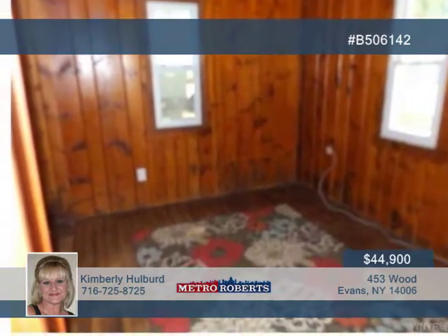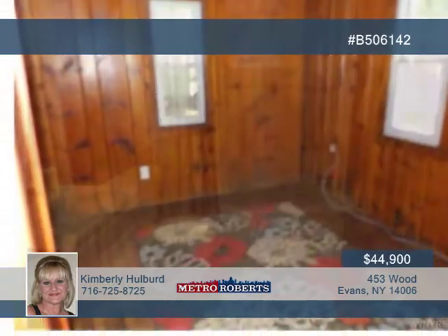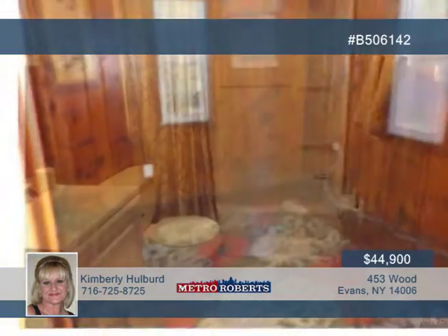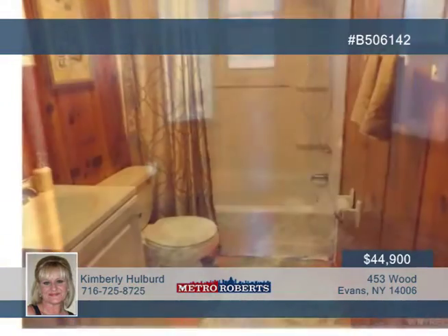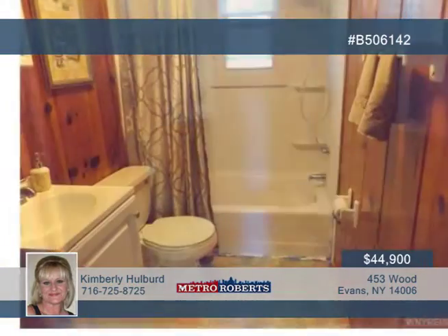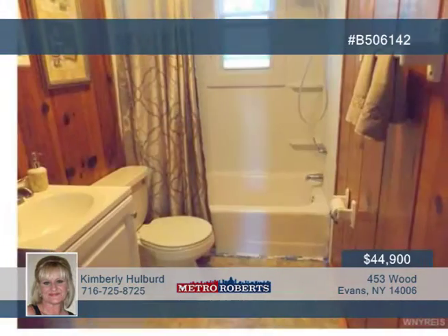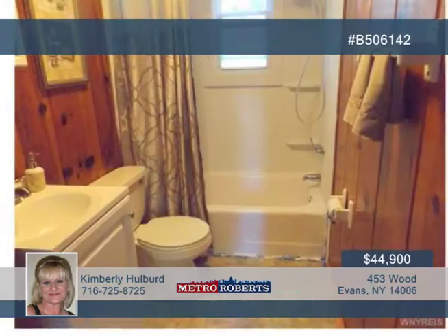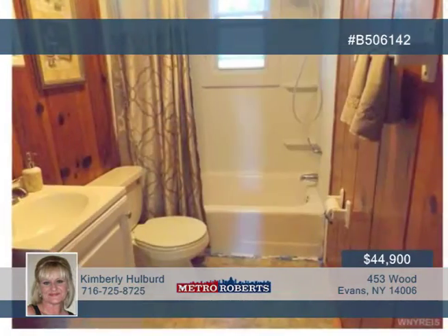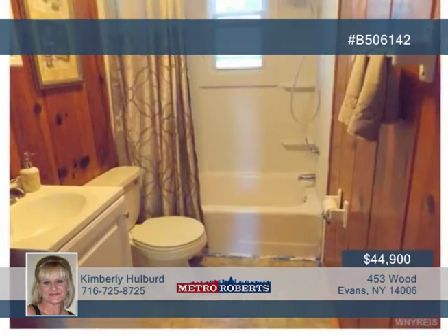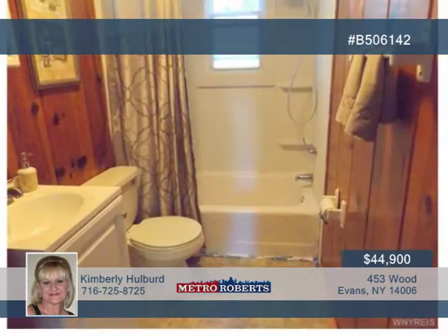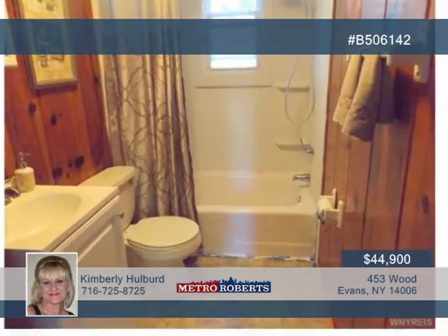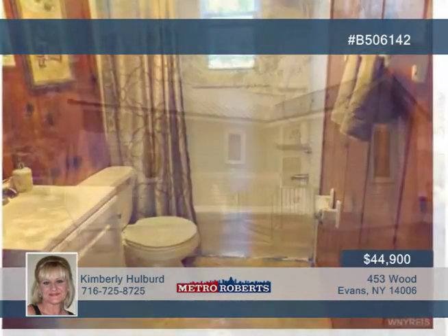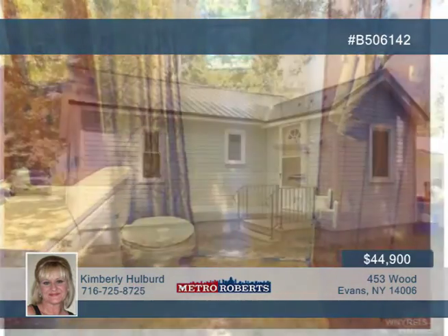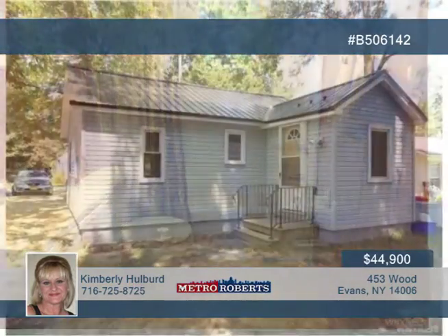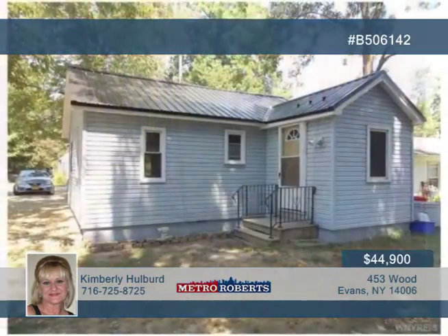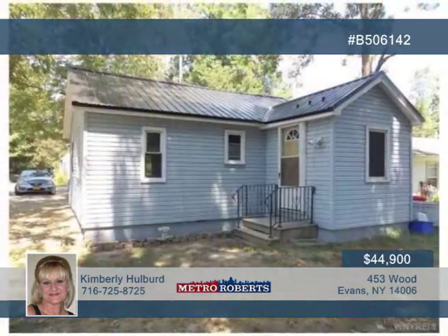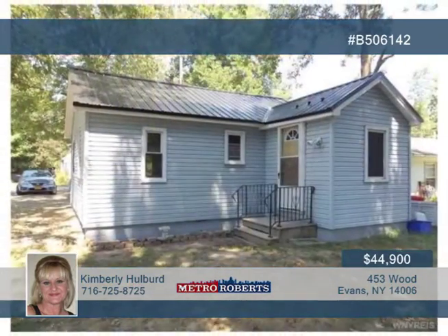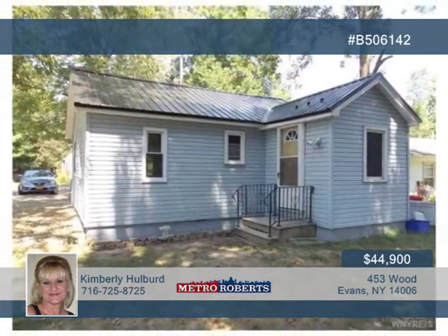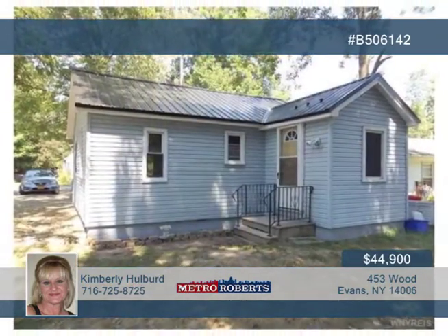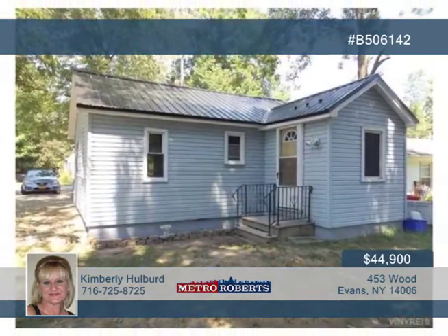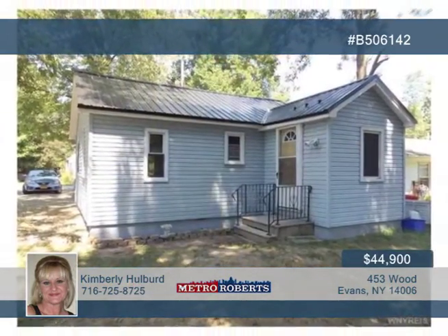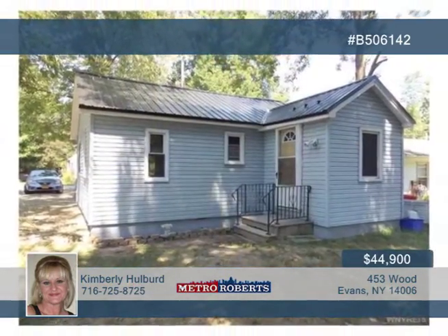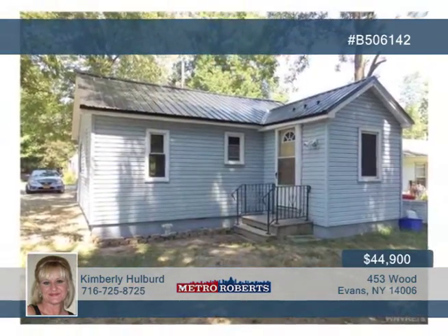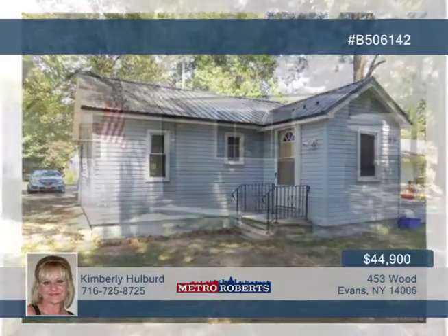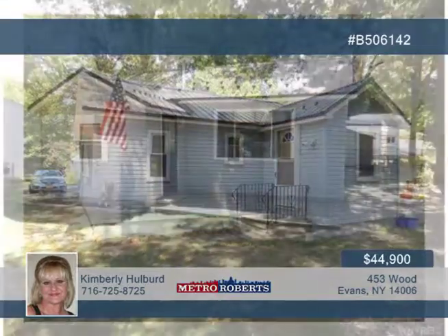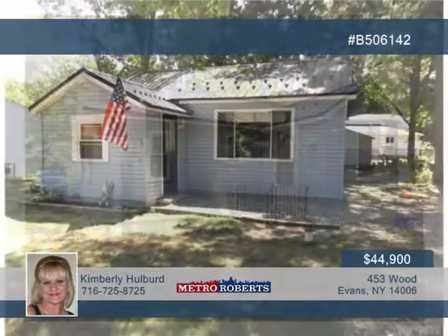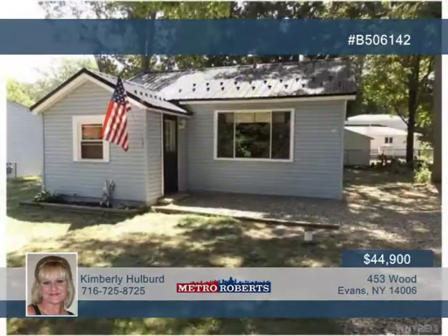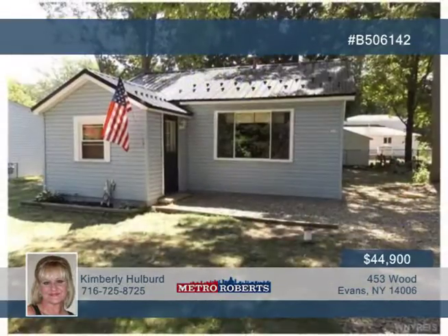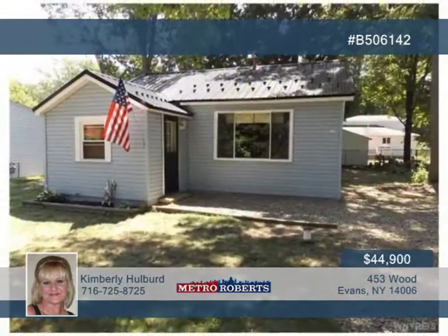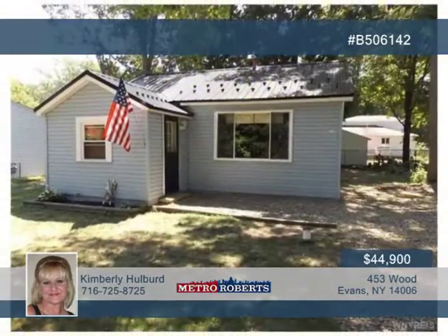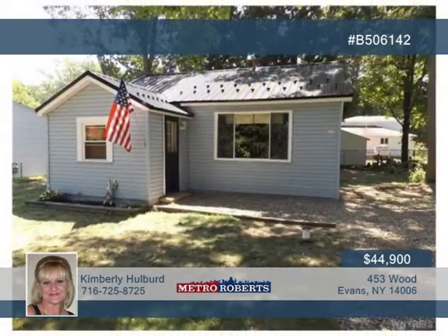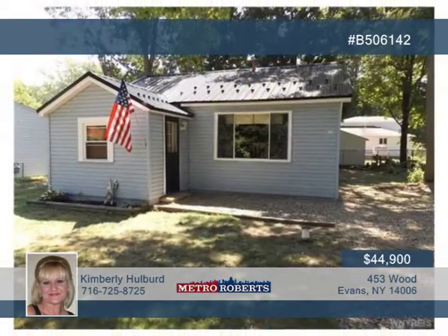You're only a short walk to the beach from this great location. Schedule your showing with Kimberly Holbird today to see it all.